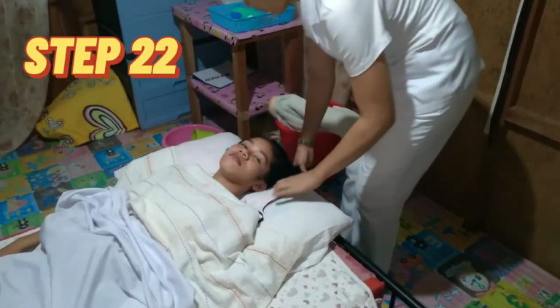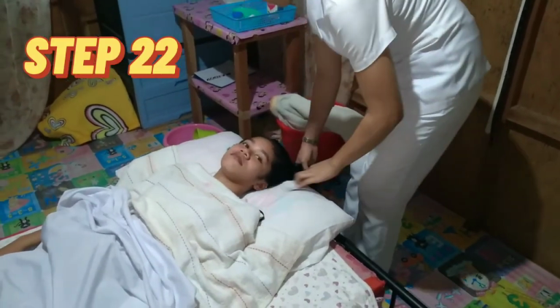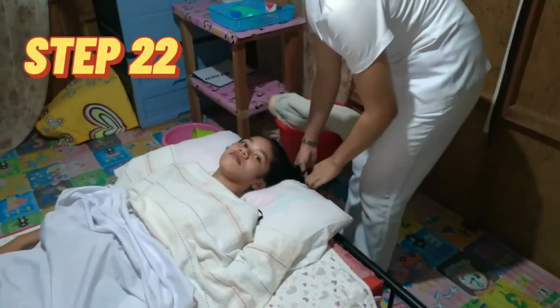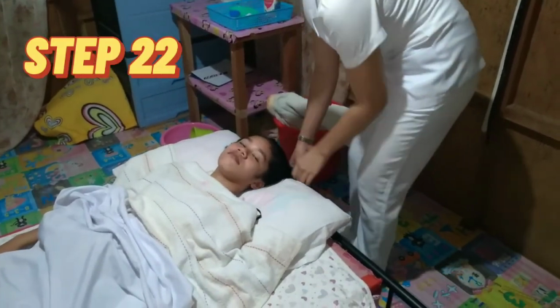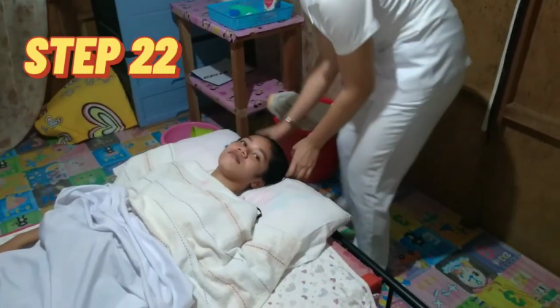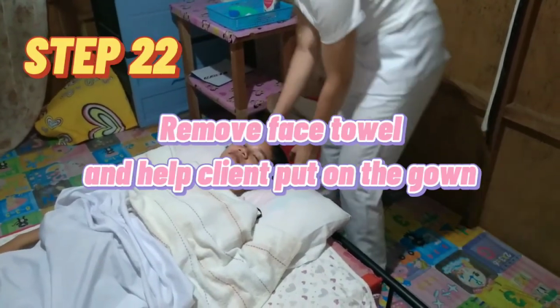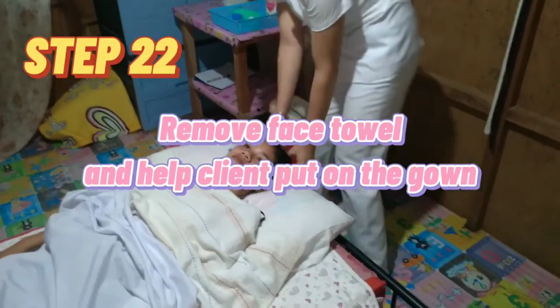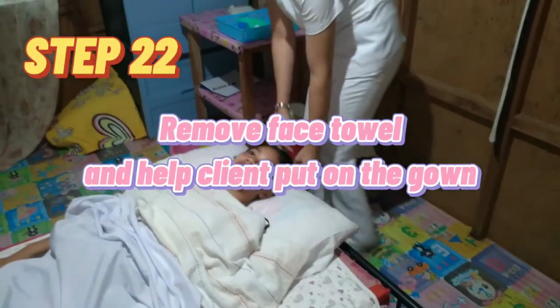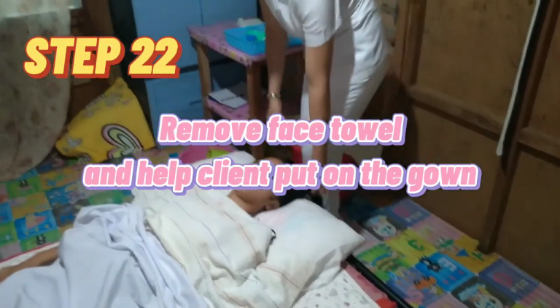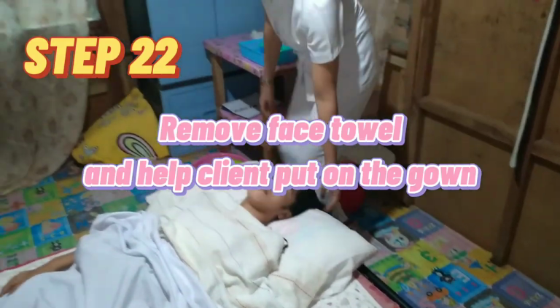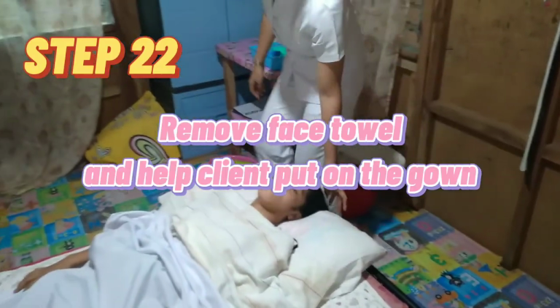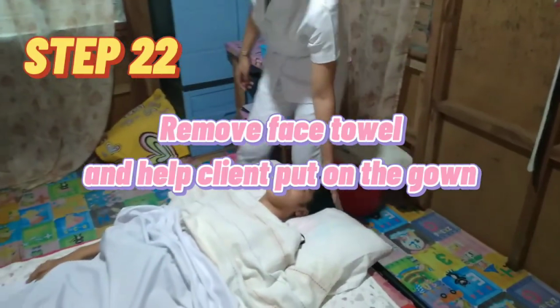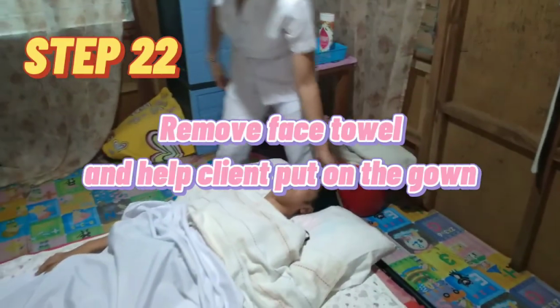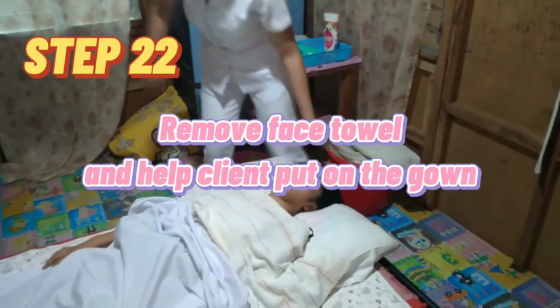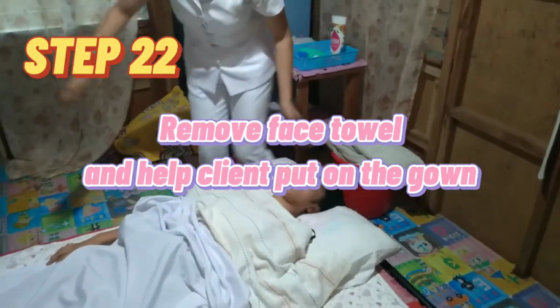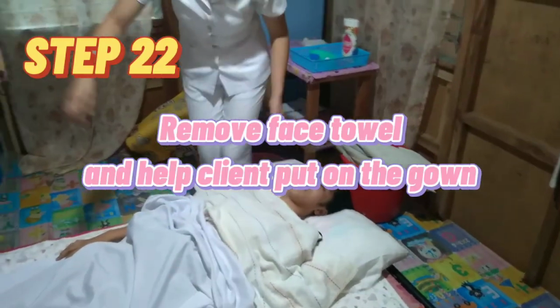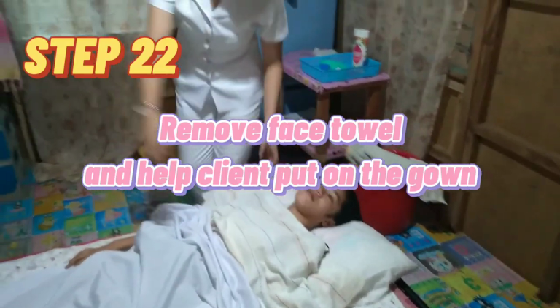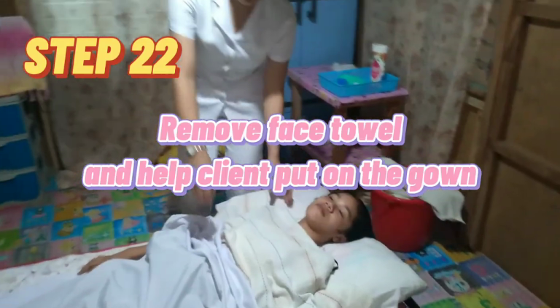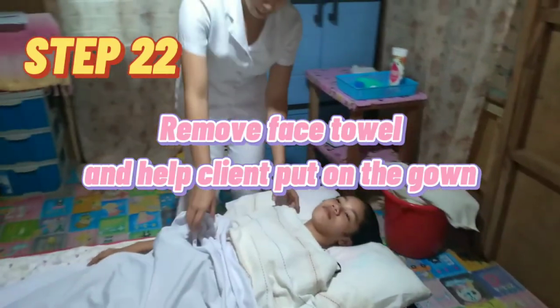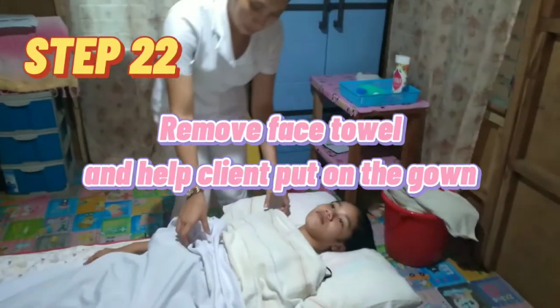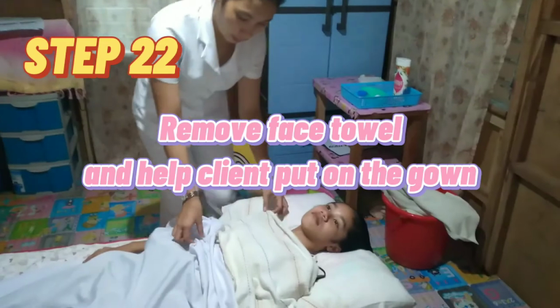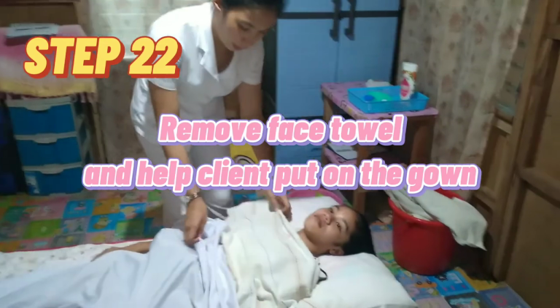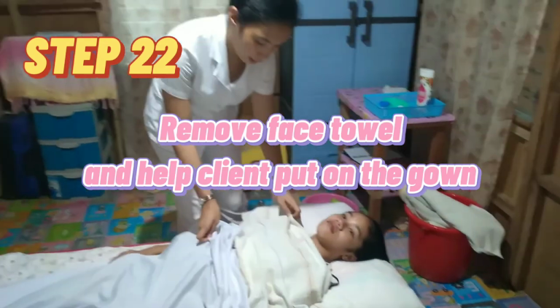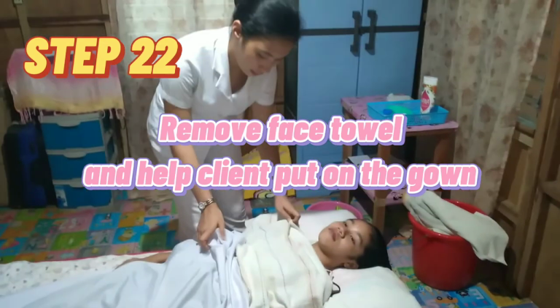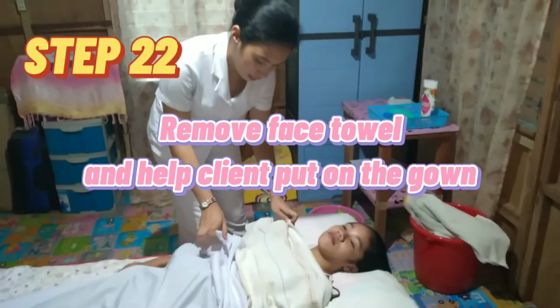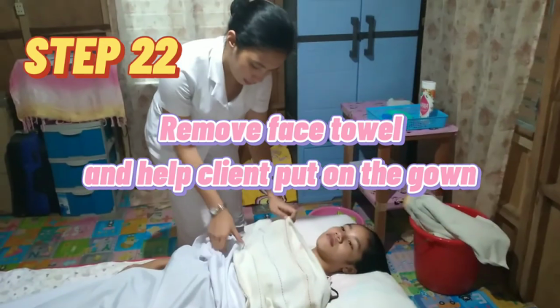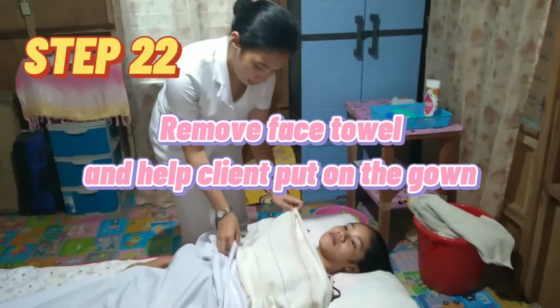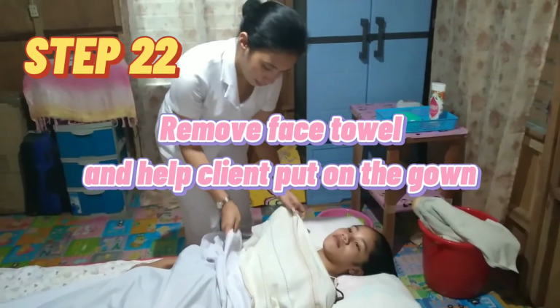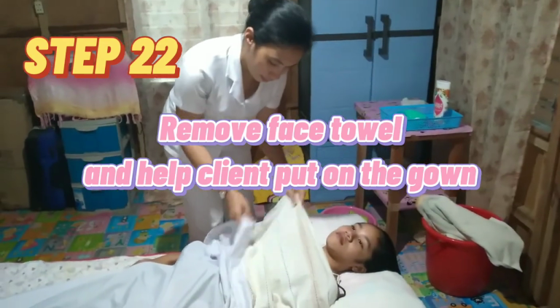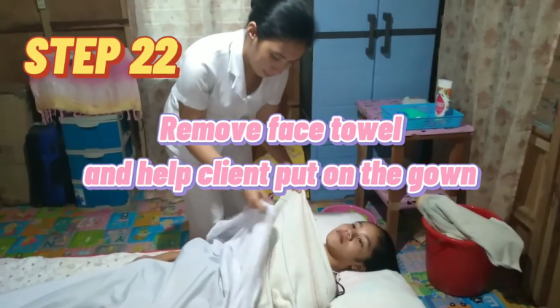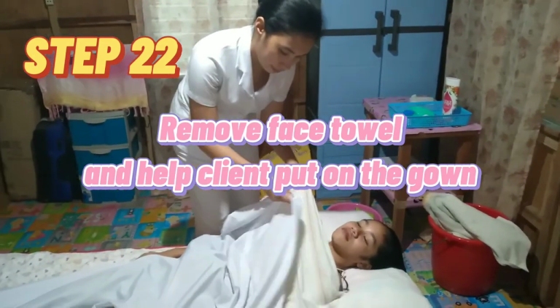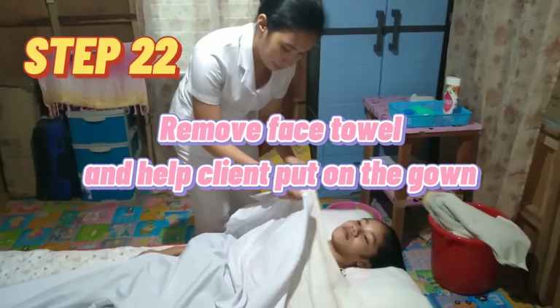Step 22: Remove the face towel and help the client put on the gown.